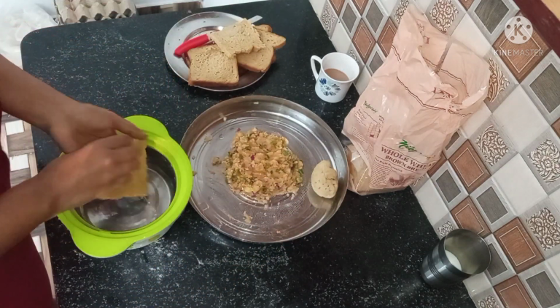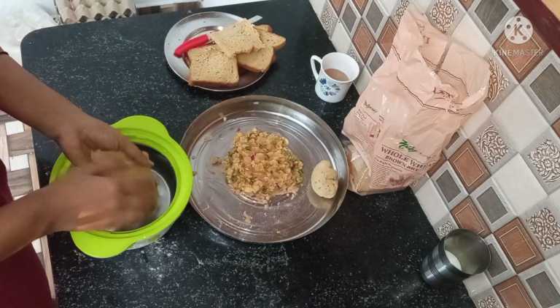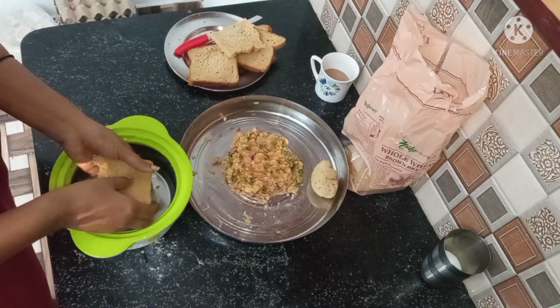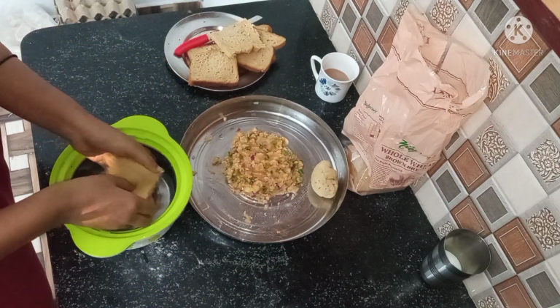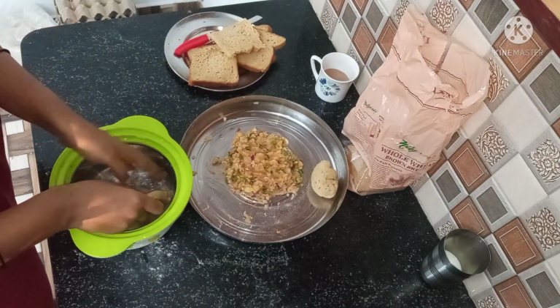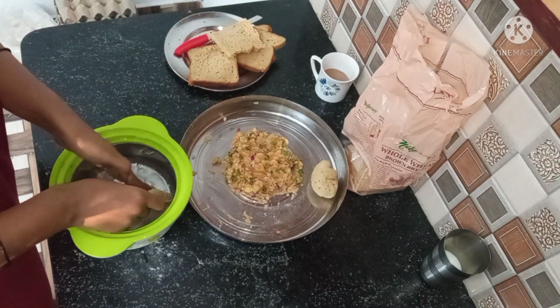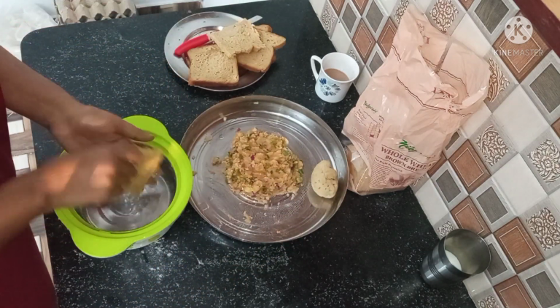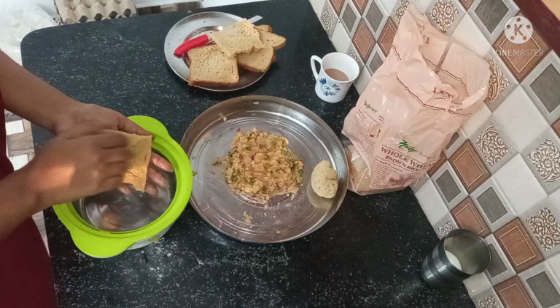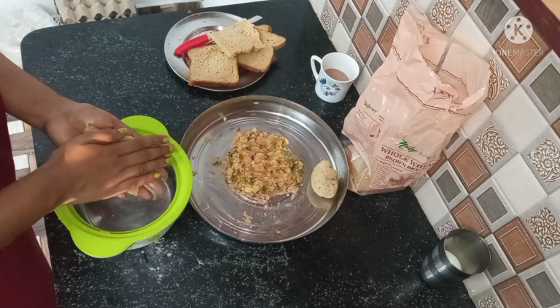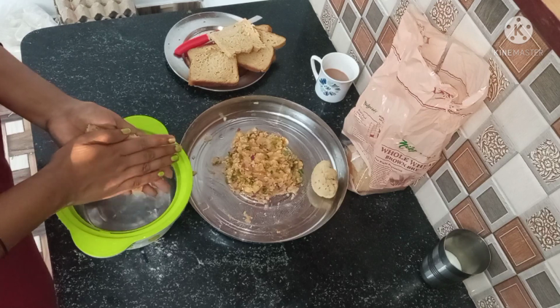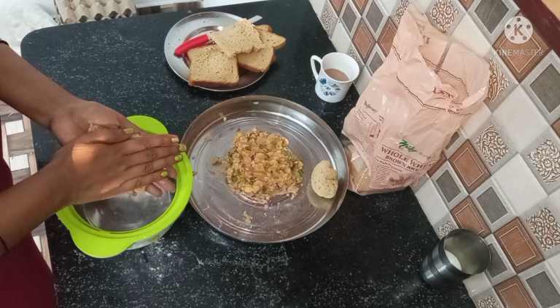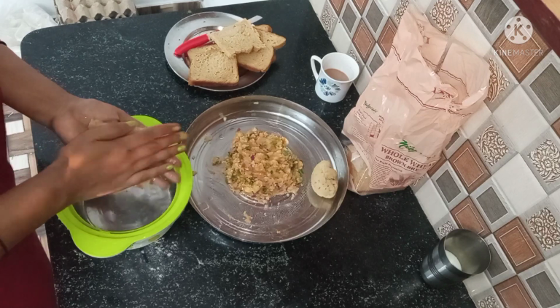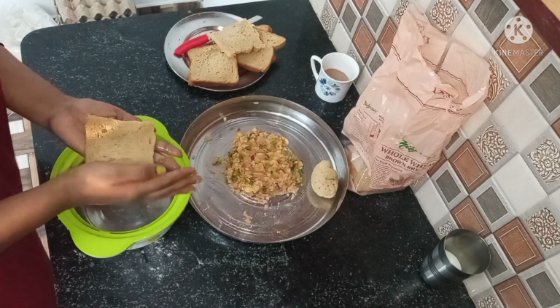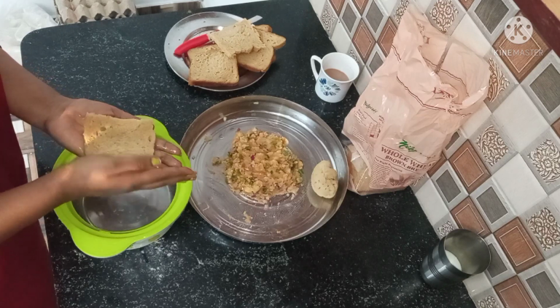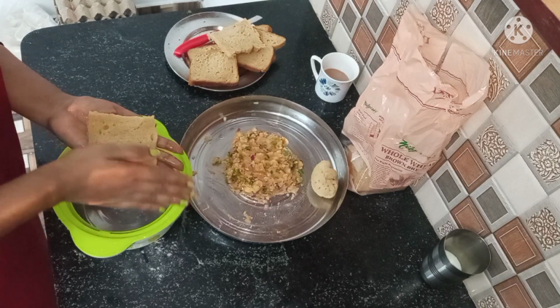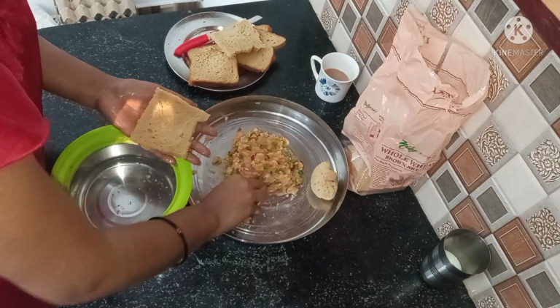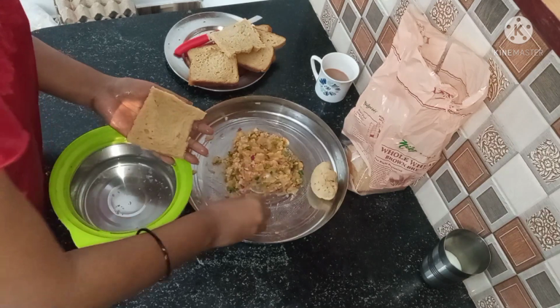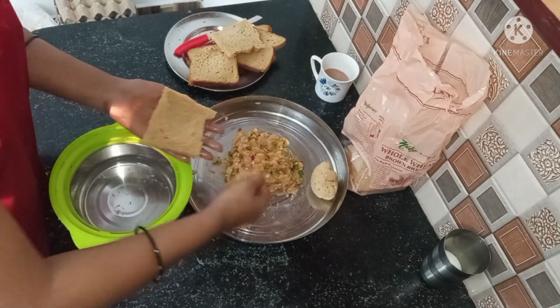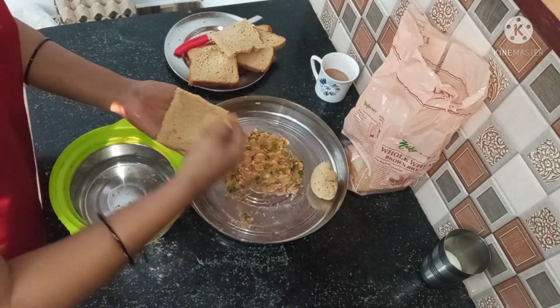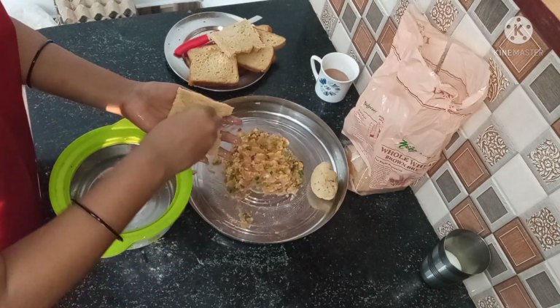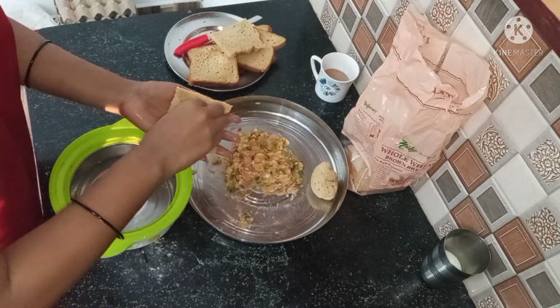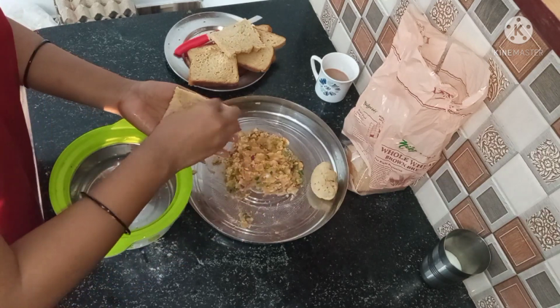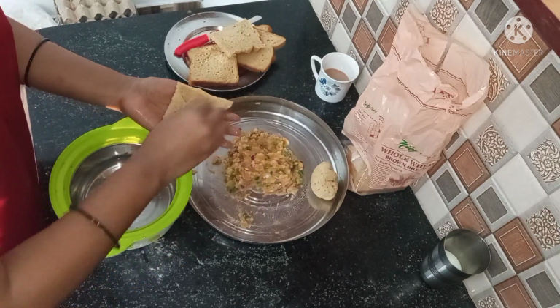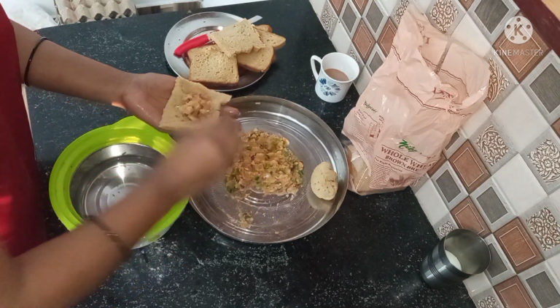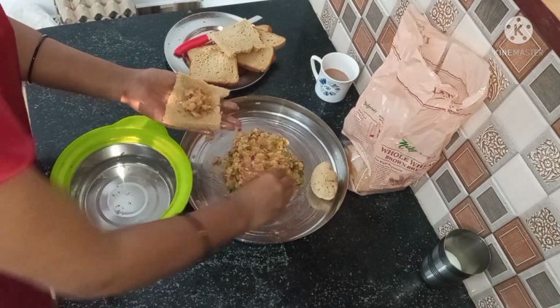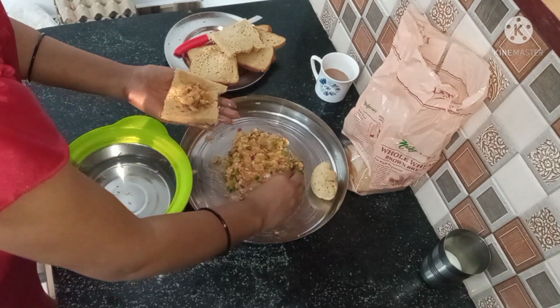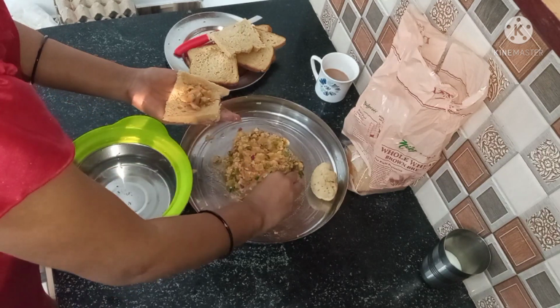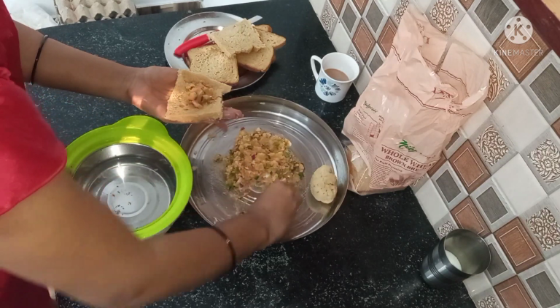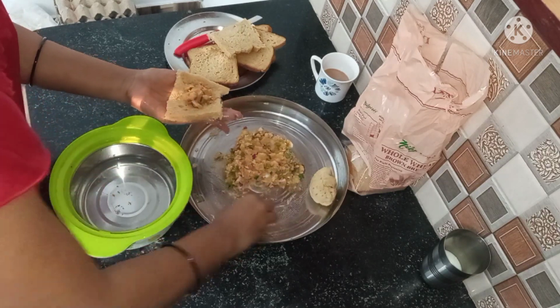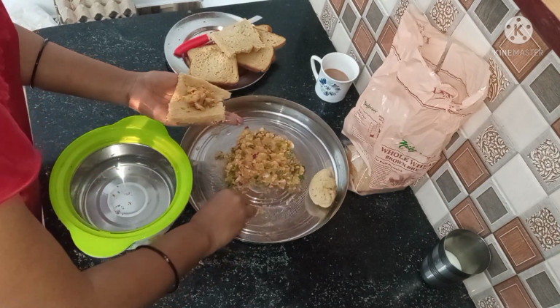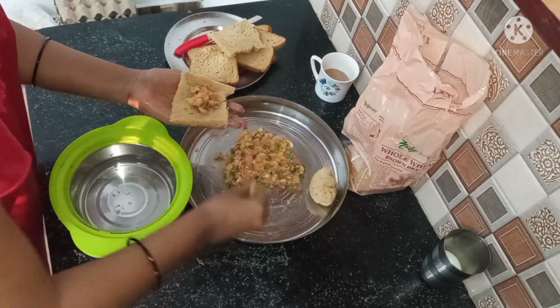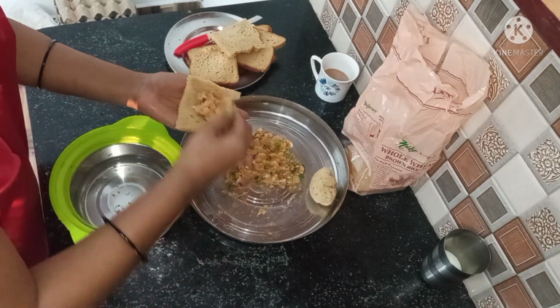You can shape the bread roll into a round shape. I have made a big size. We will add all our filling inside.